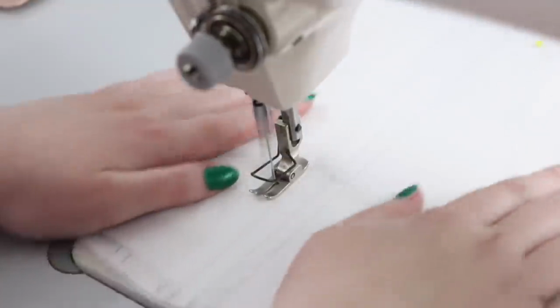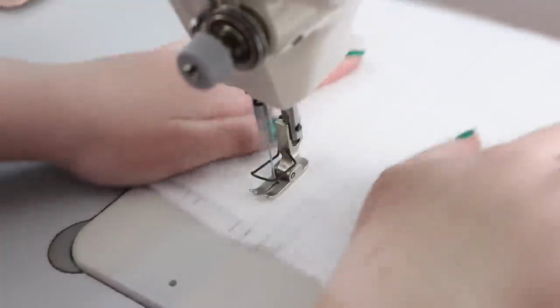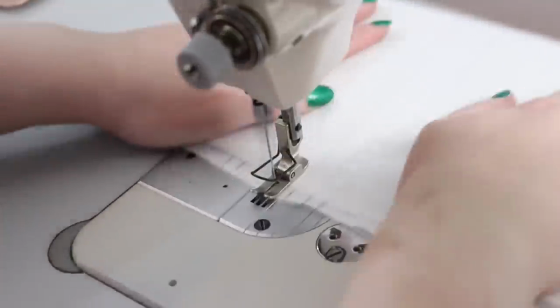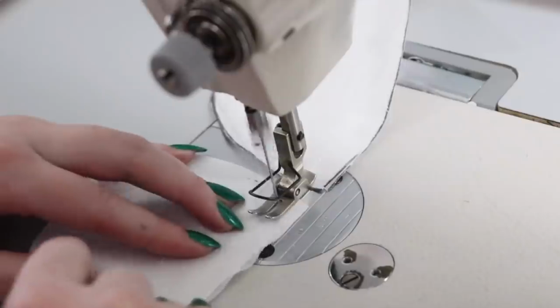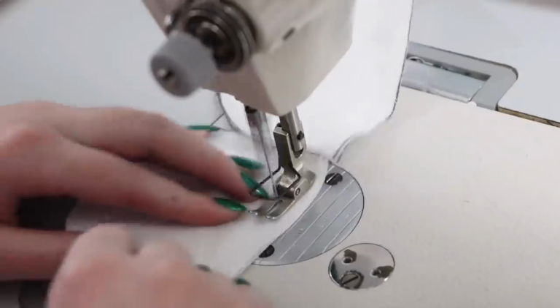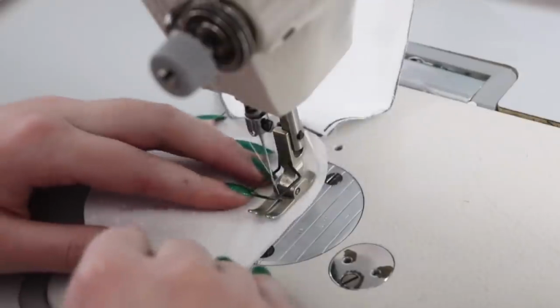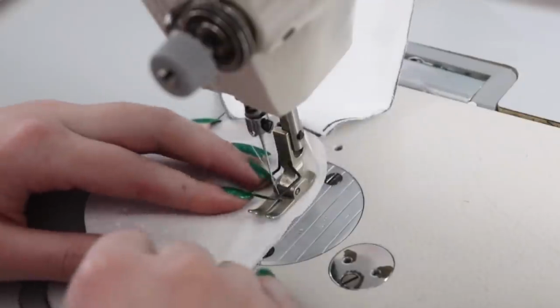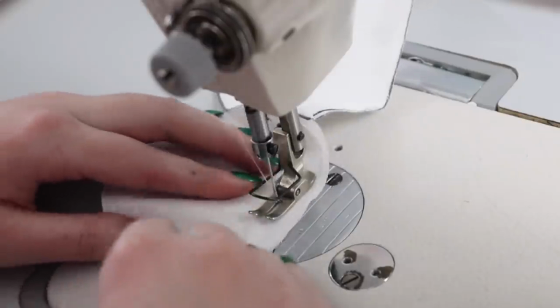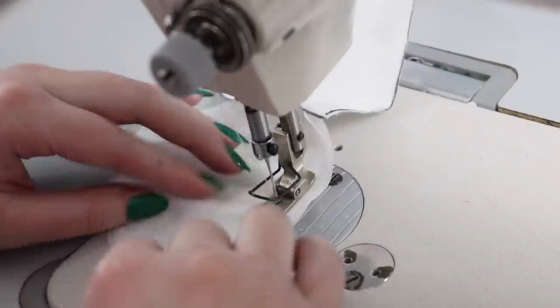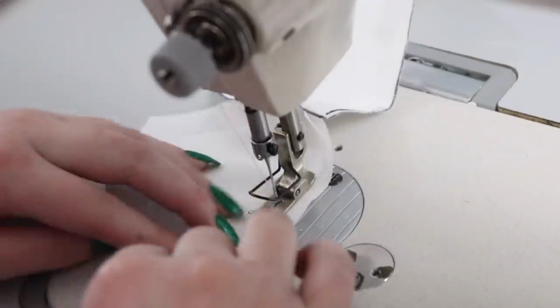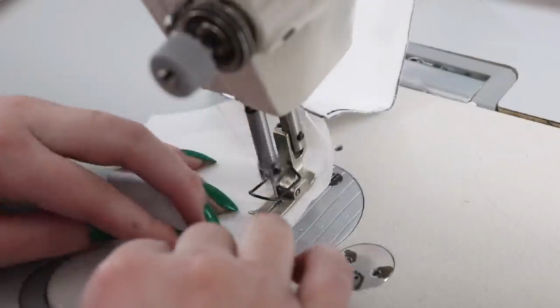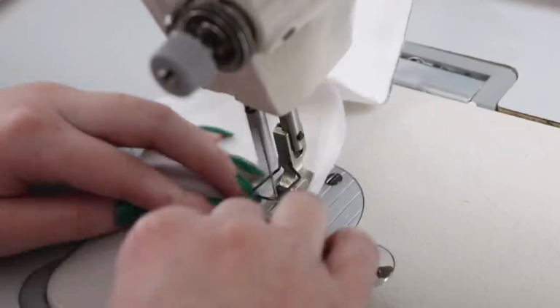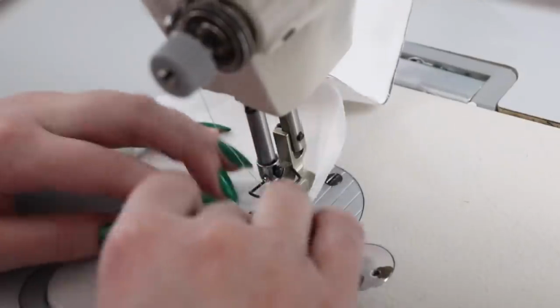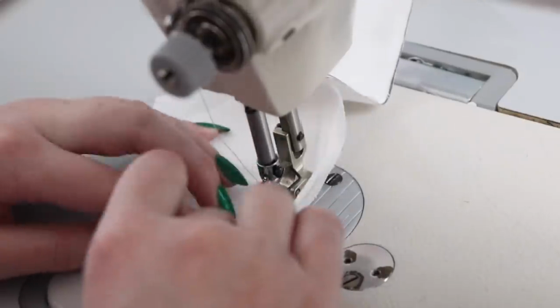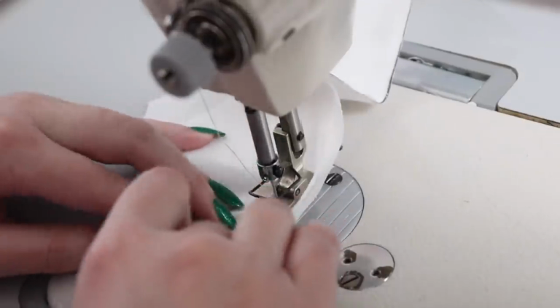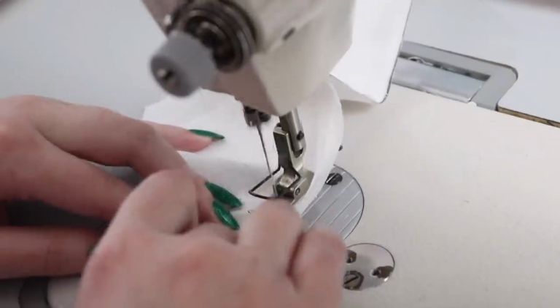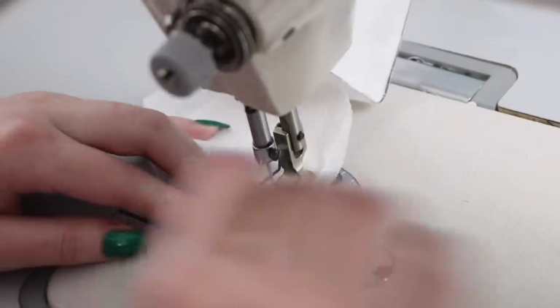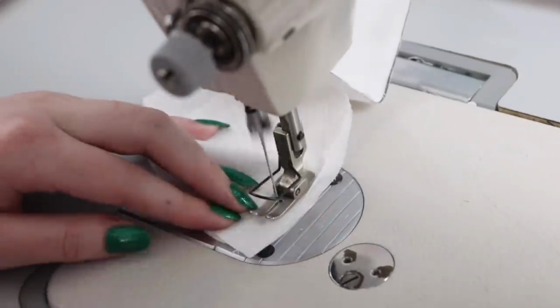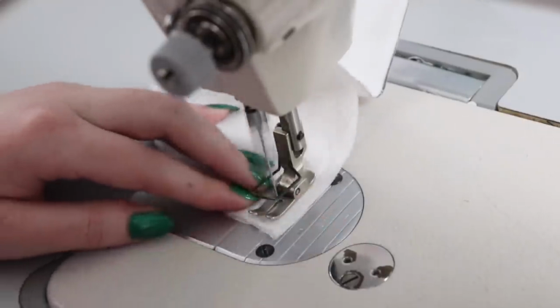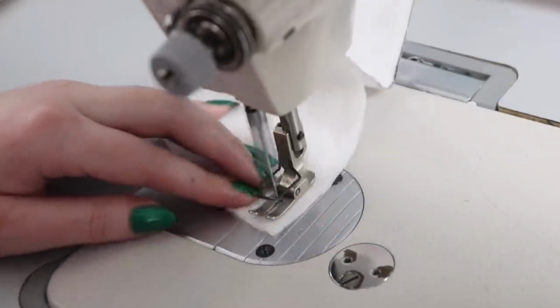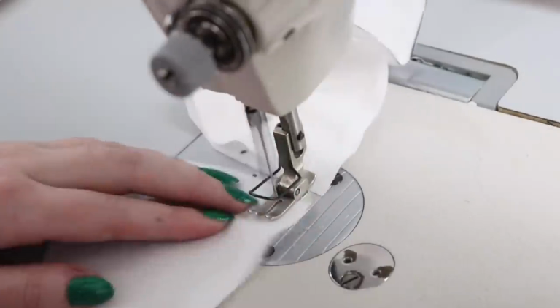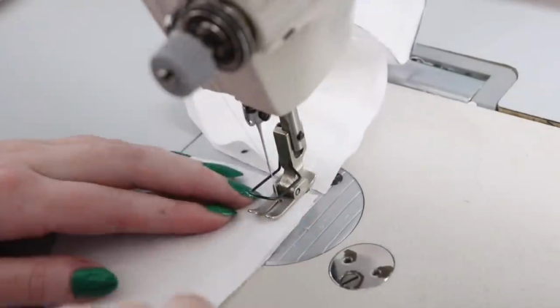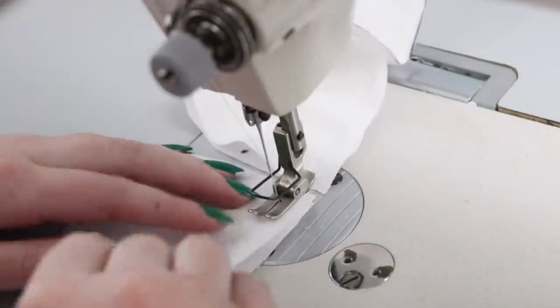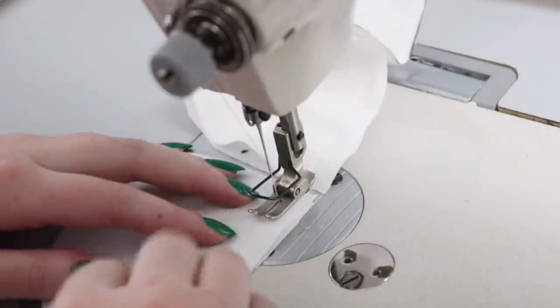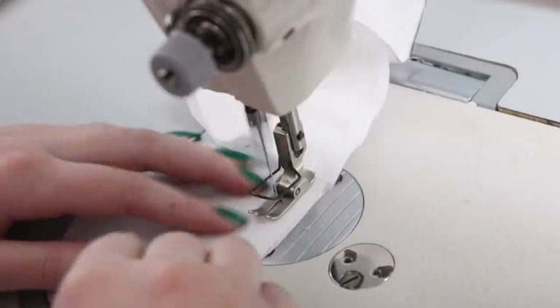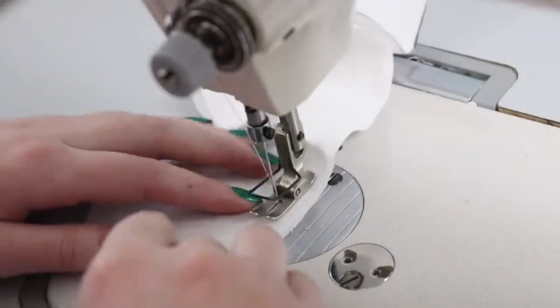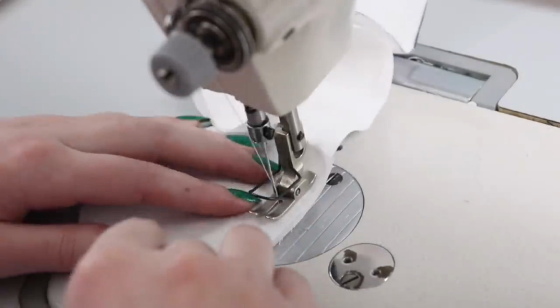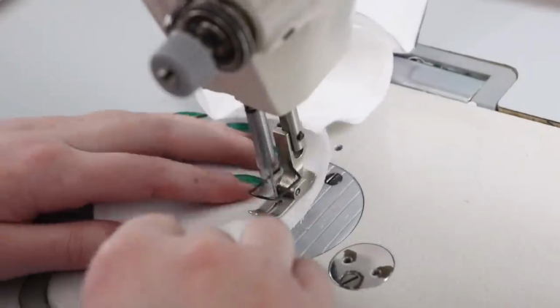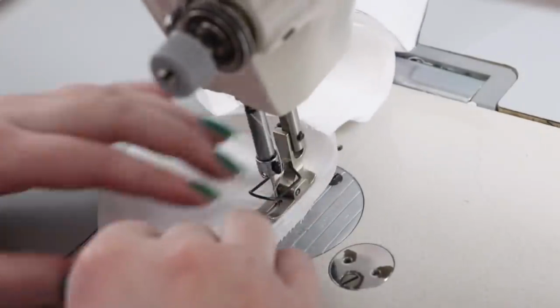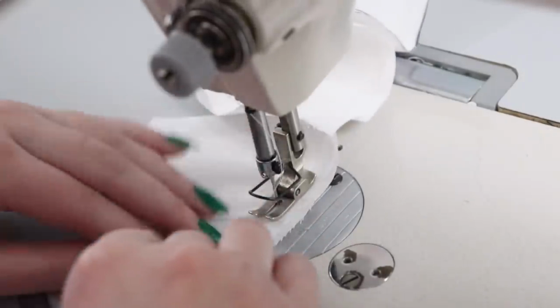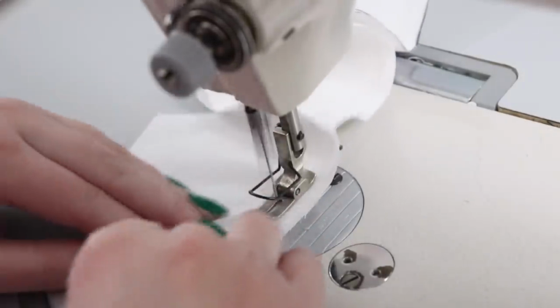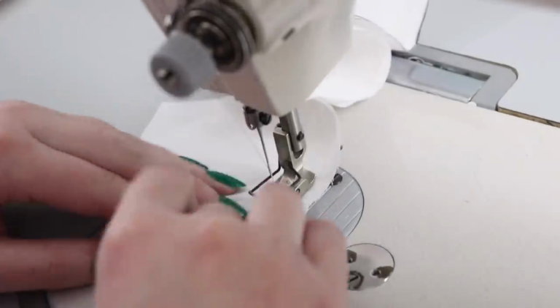While I'm at the sewing machine, I'm also quickly seaming together the lining for the bust cups using half-inch seam allowances.